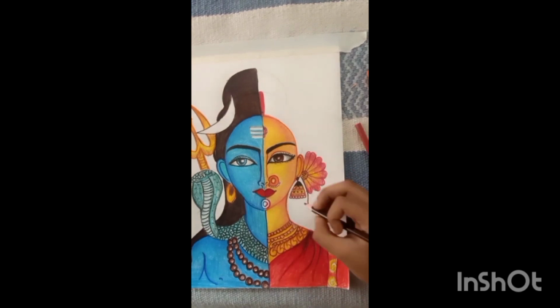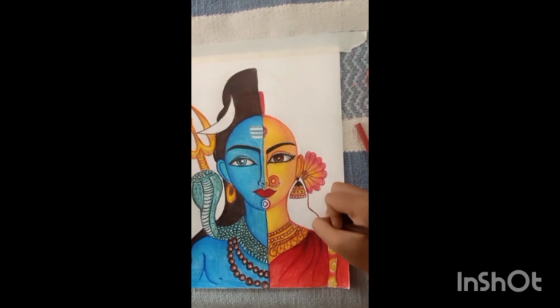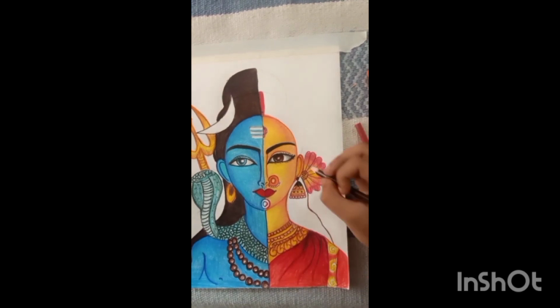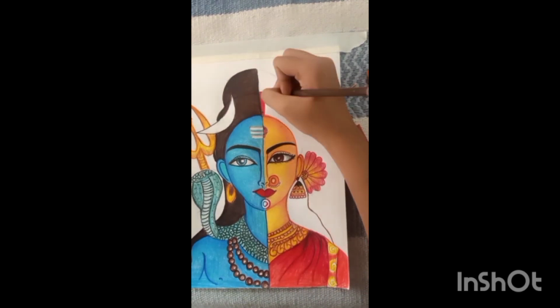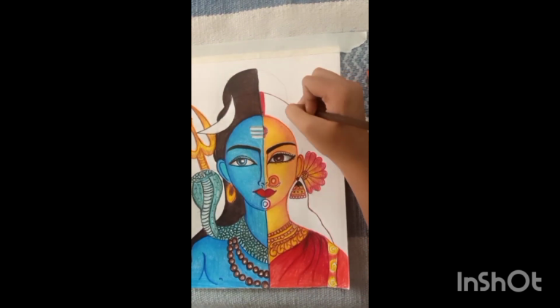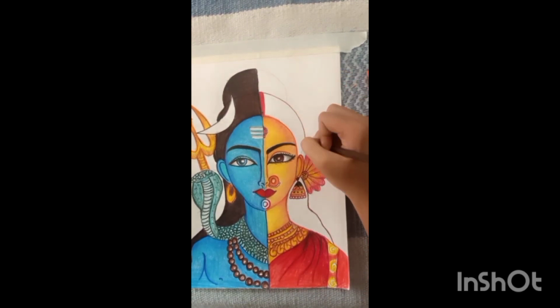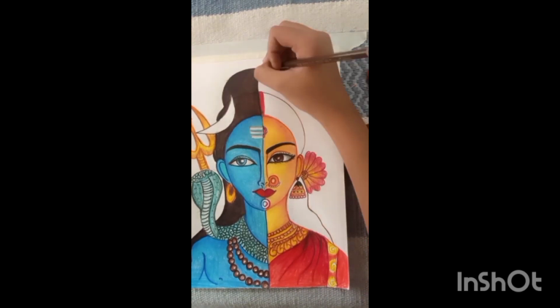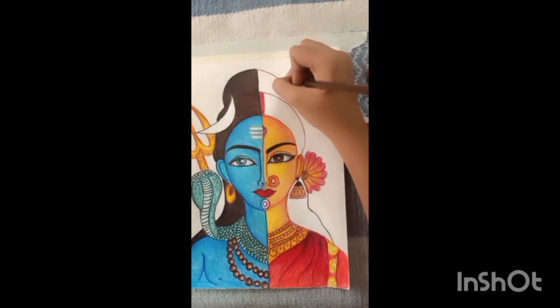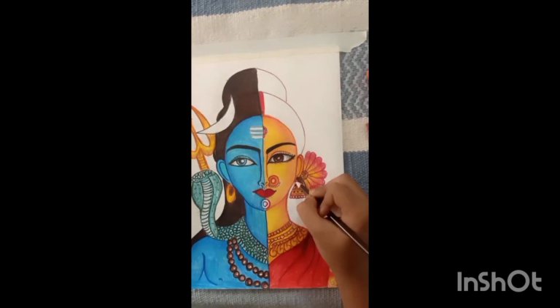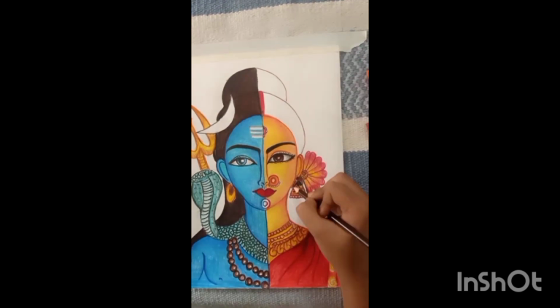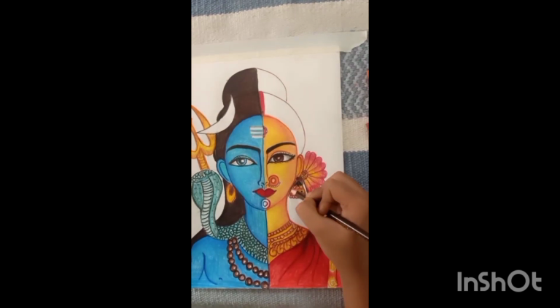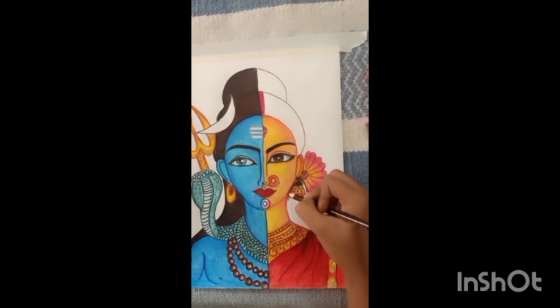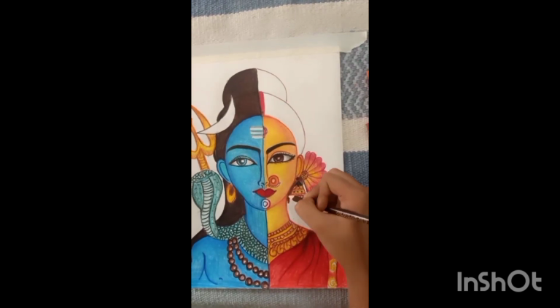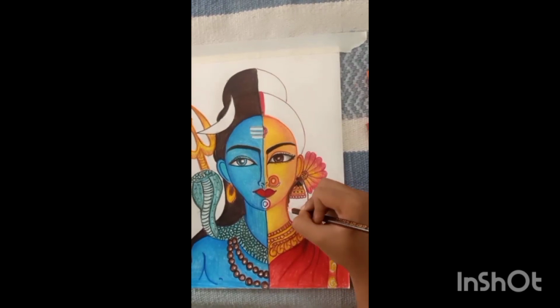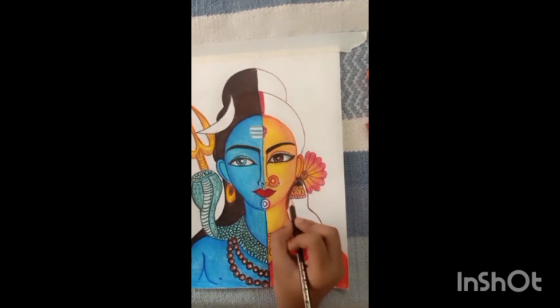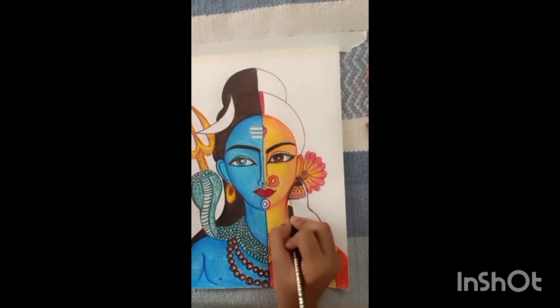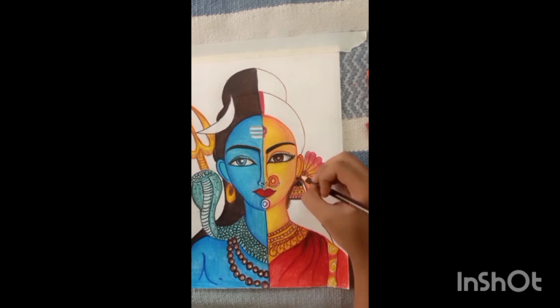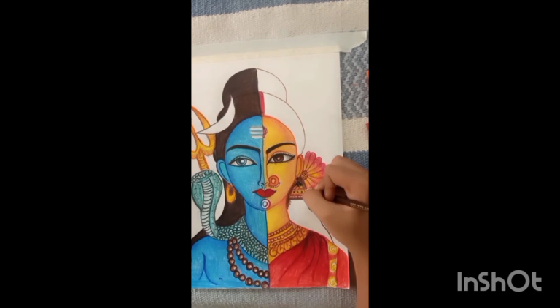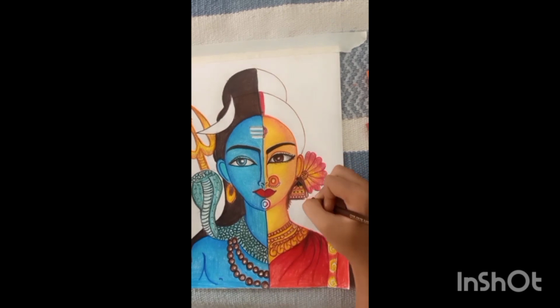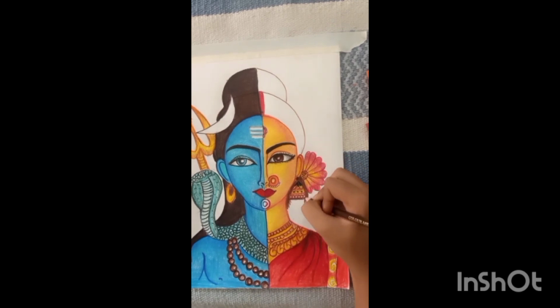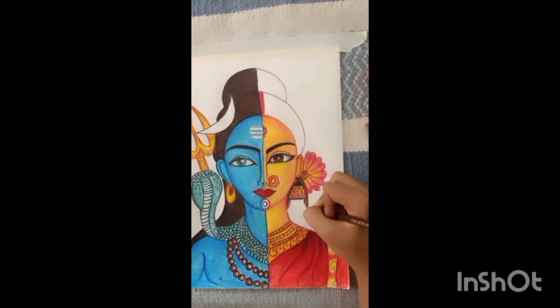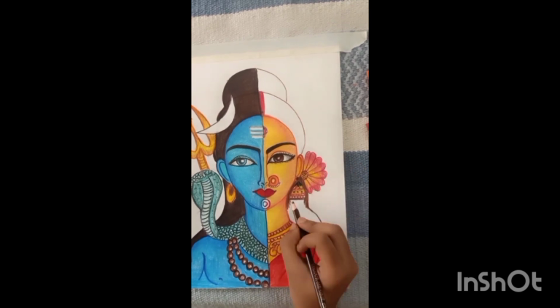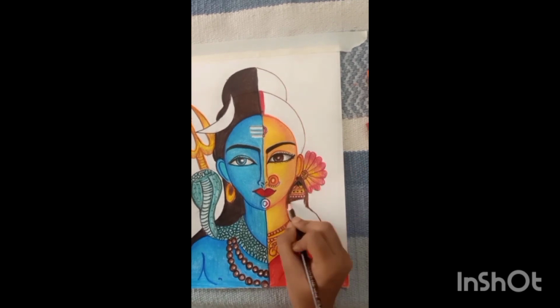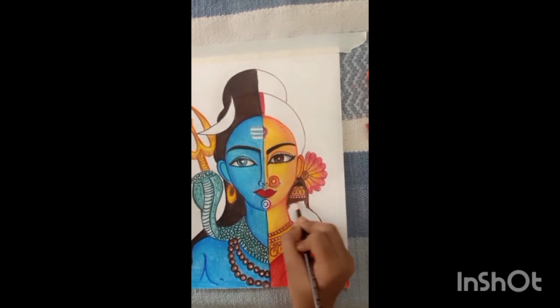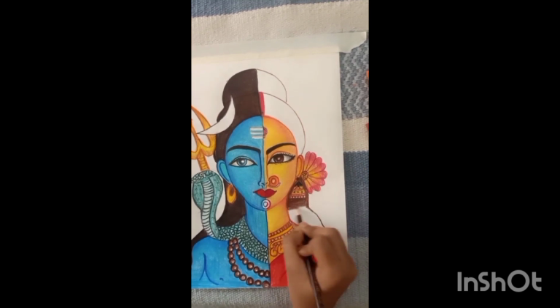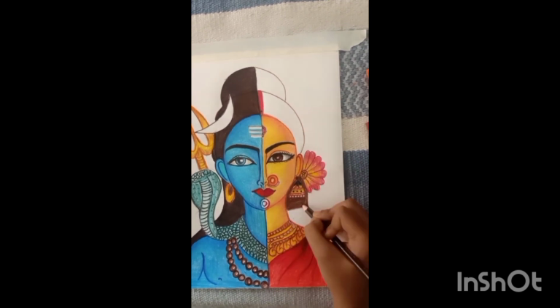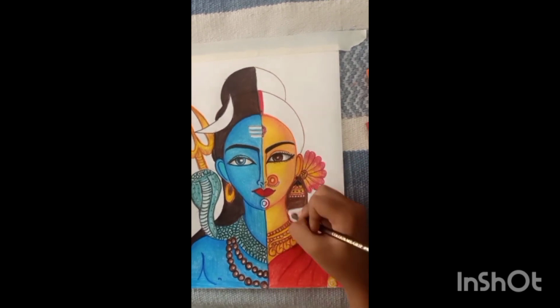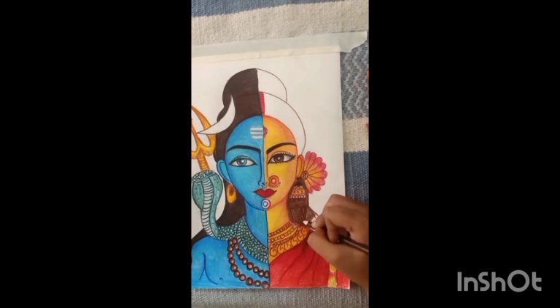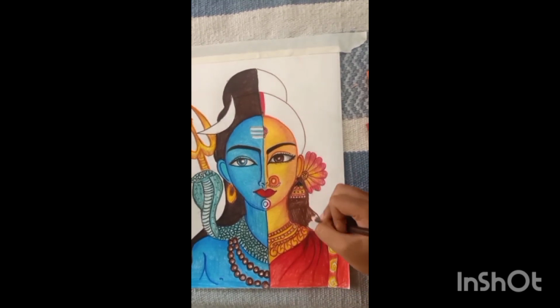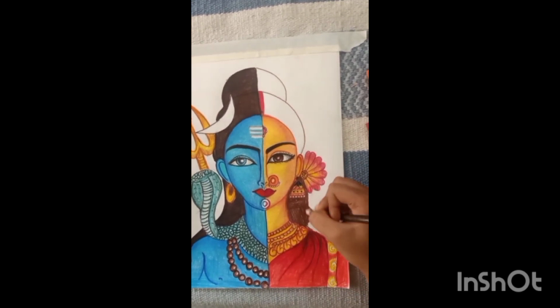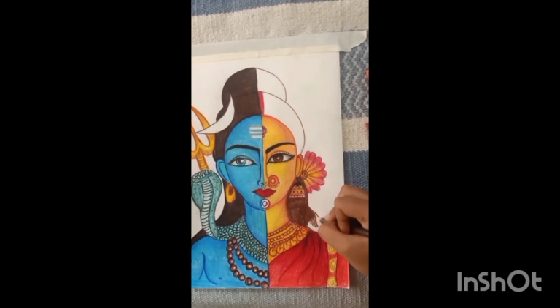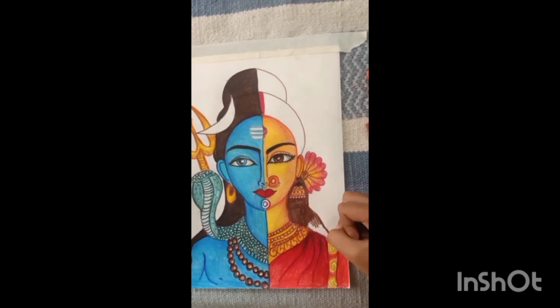And then I will make the hair, and then we will make the brown color and then shade with black color.